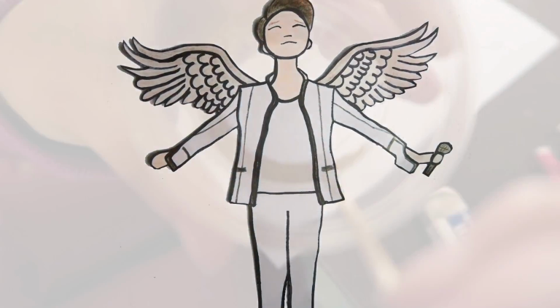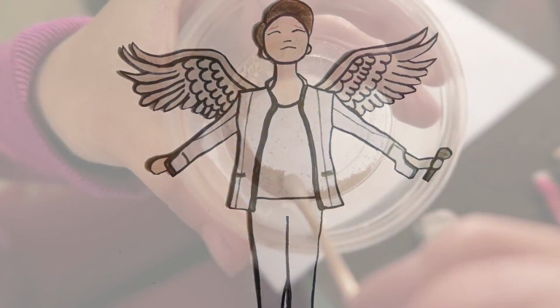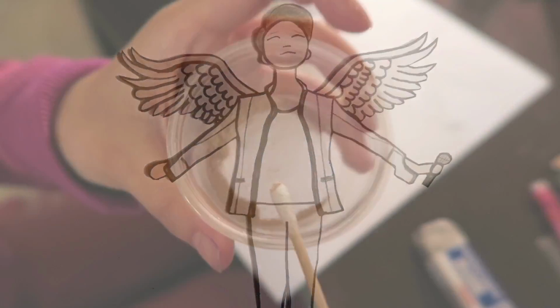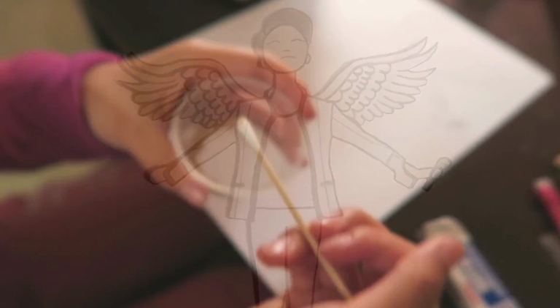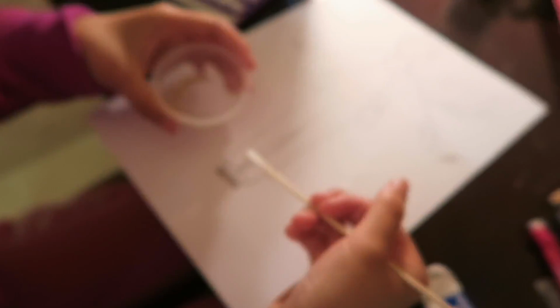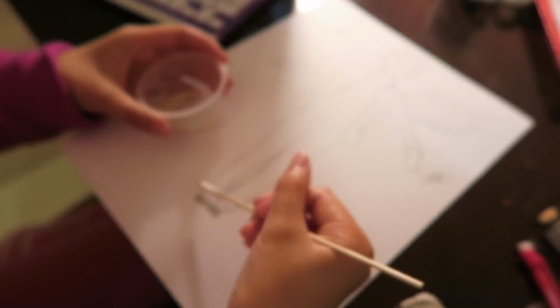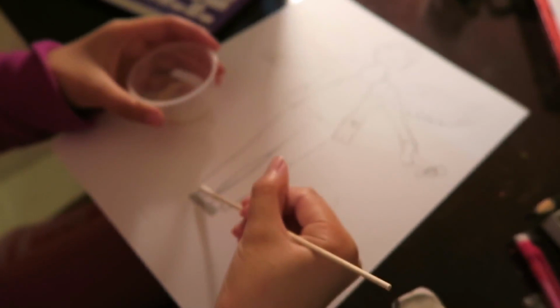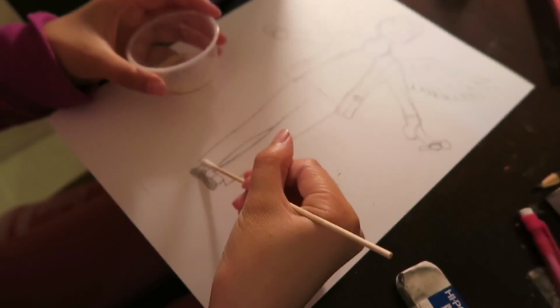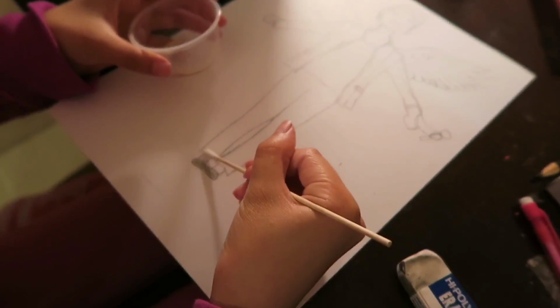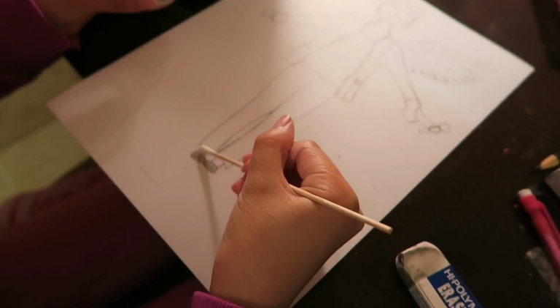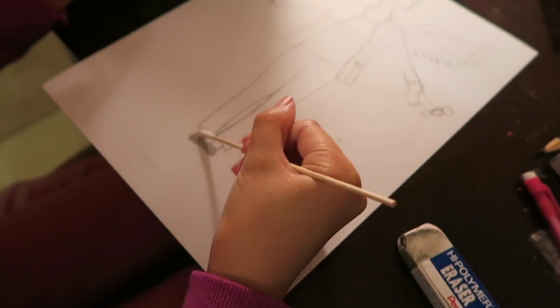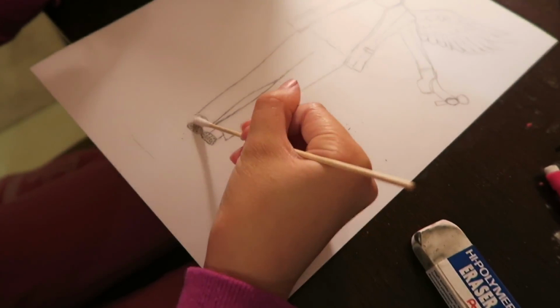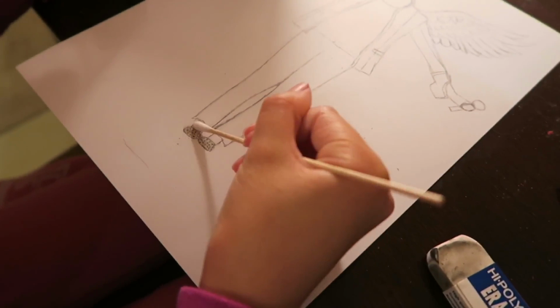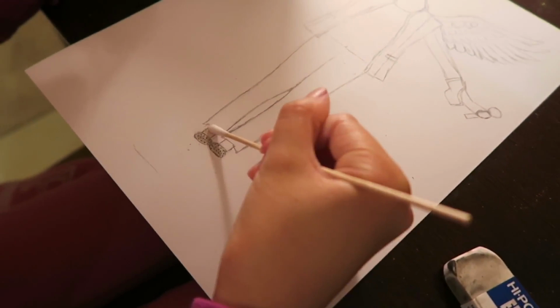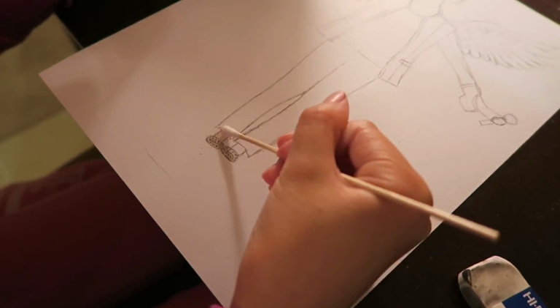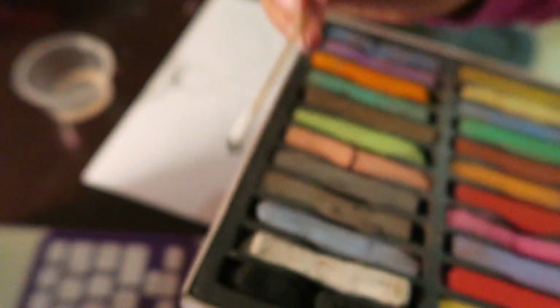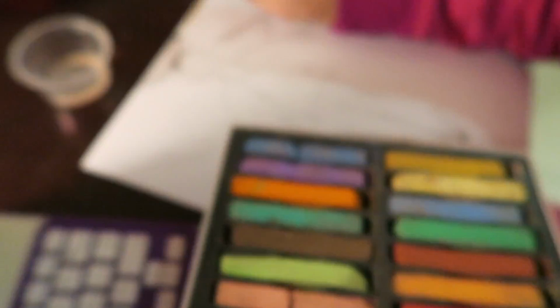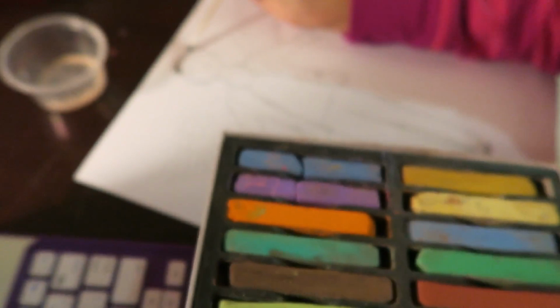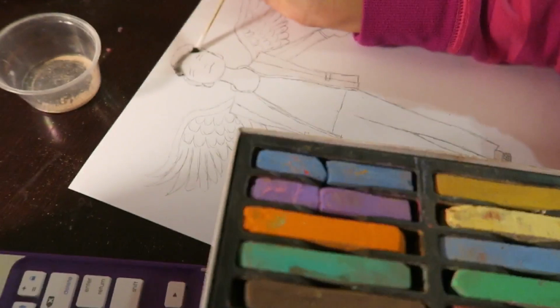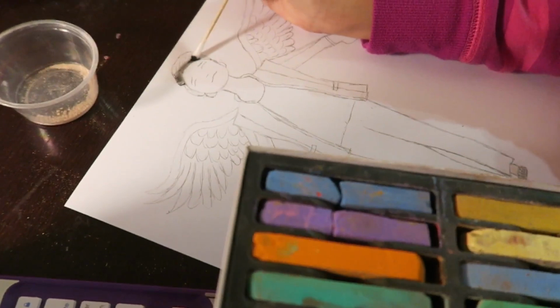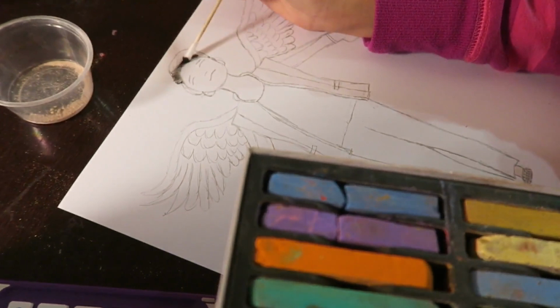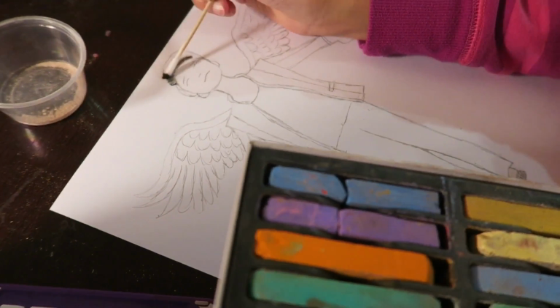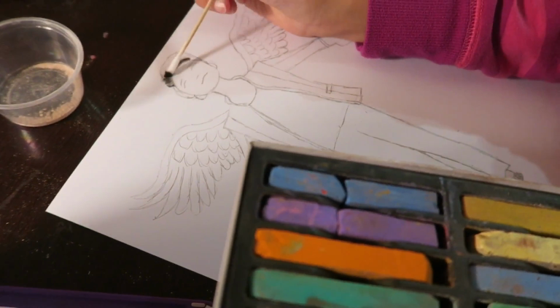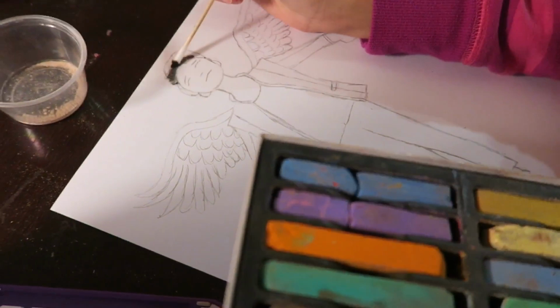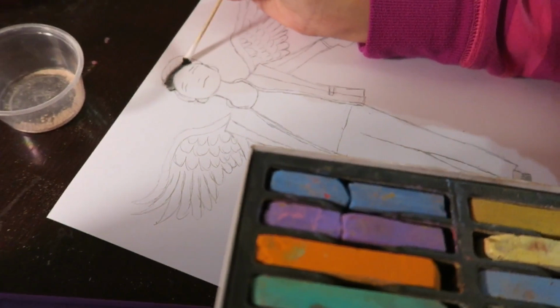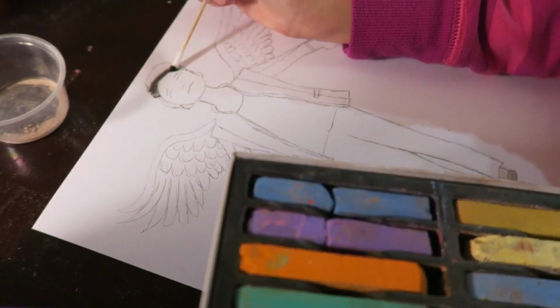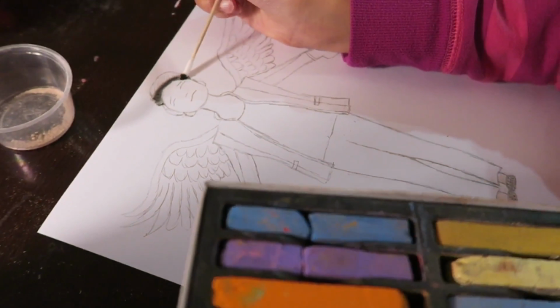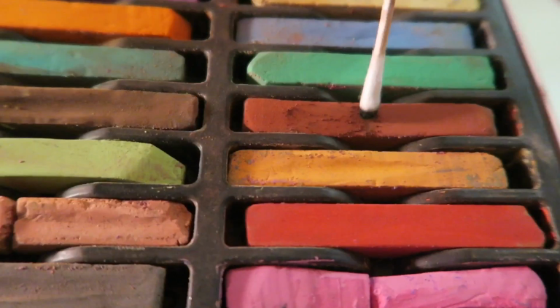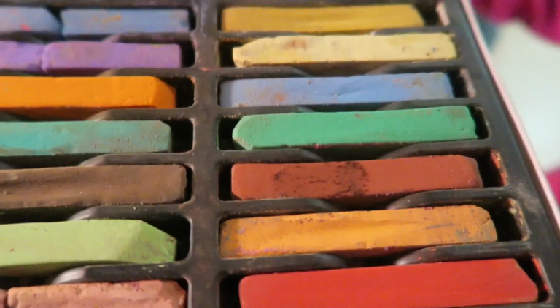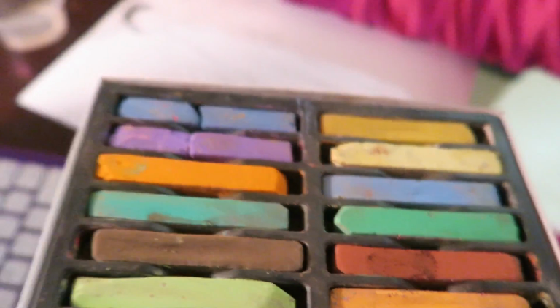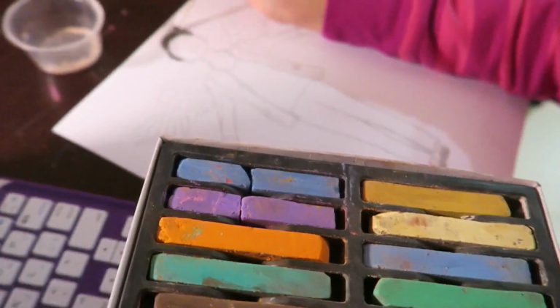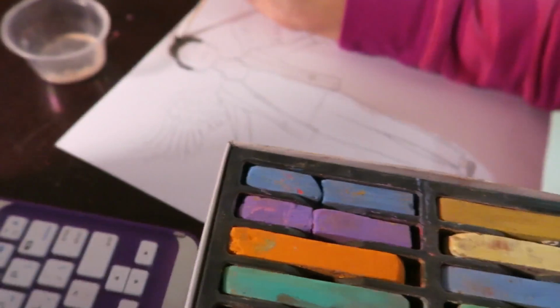First I add some skin color, then I add some black and reddish brown for the hair color.